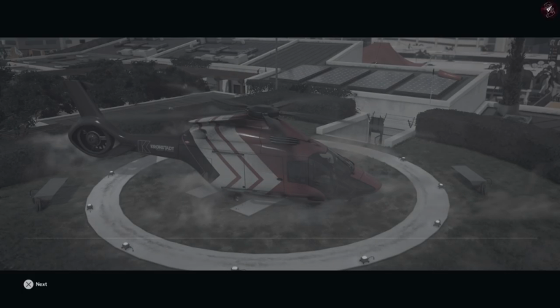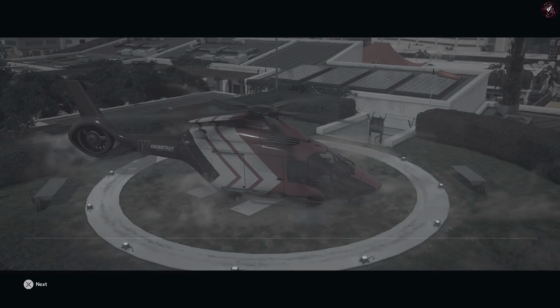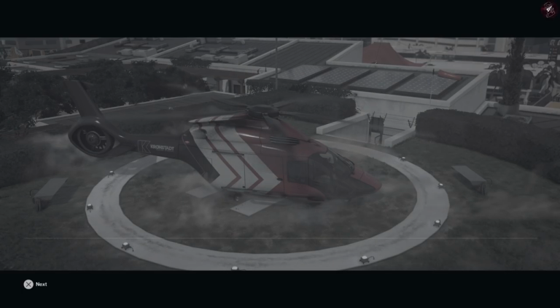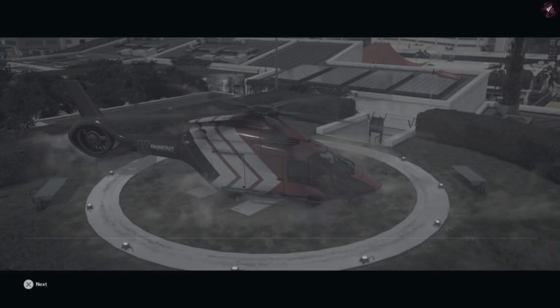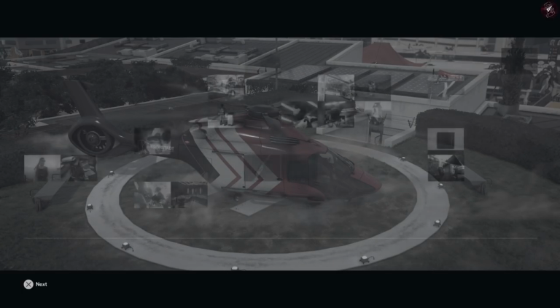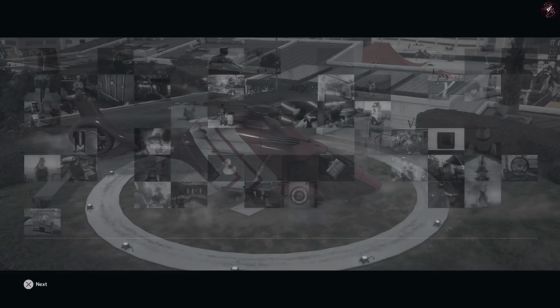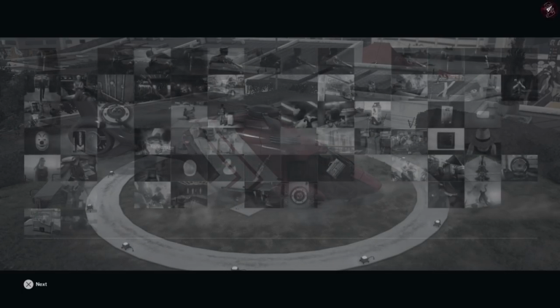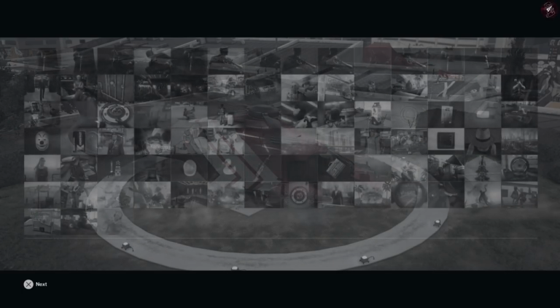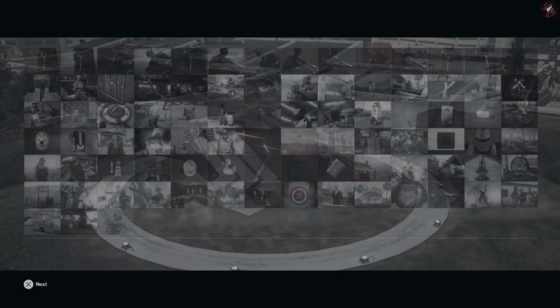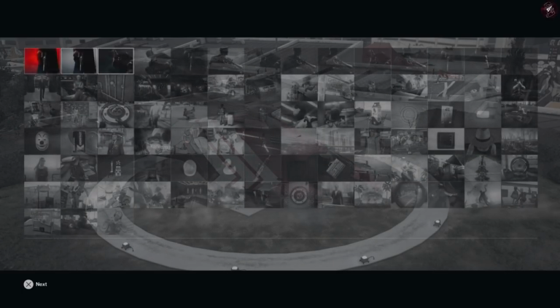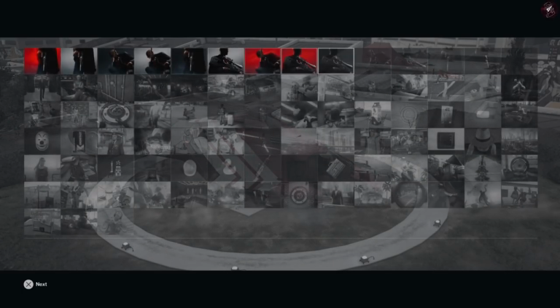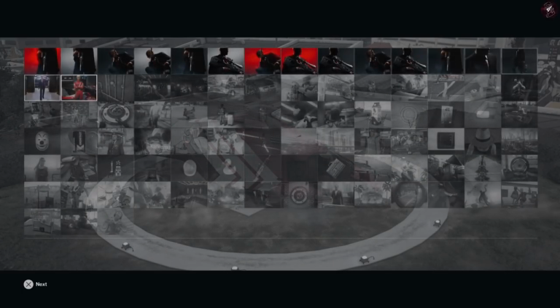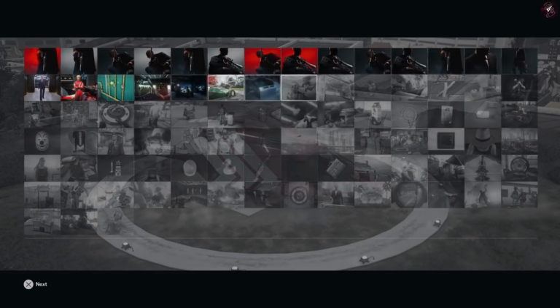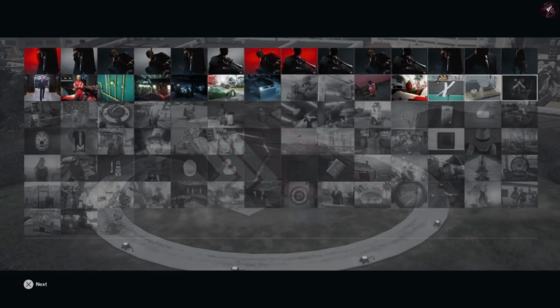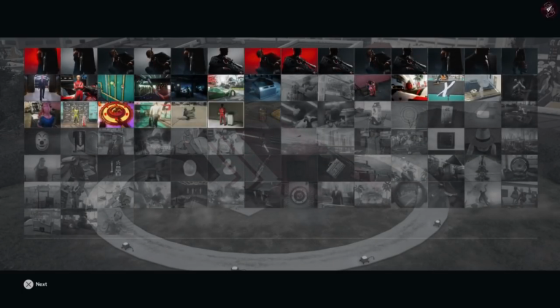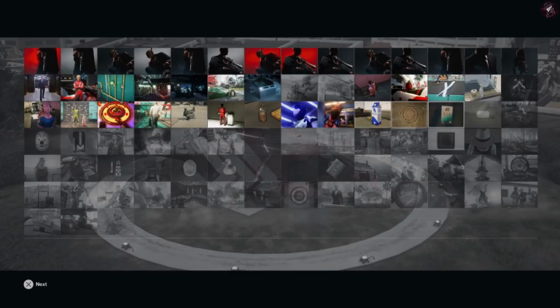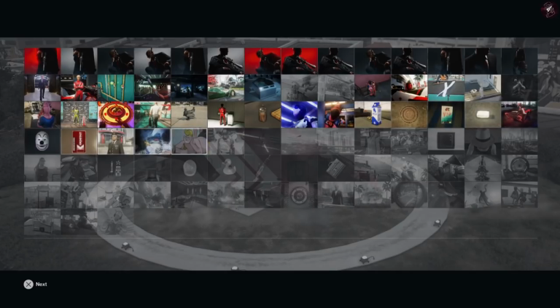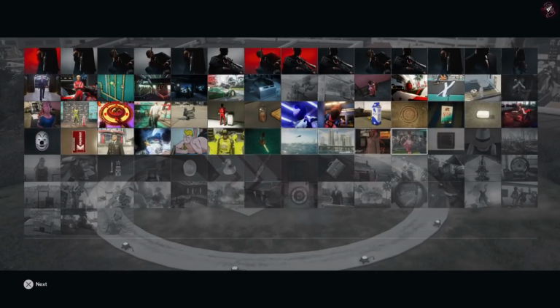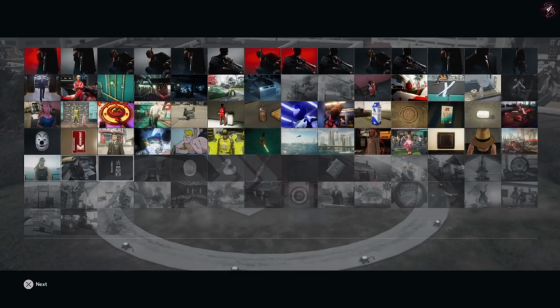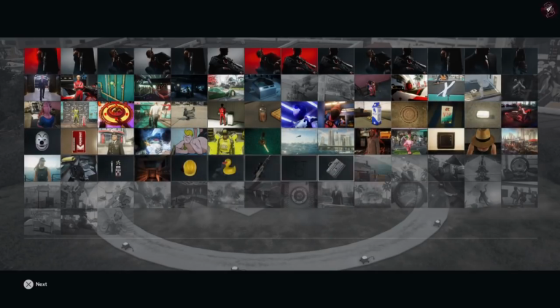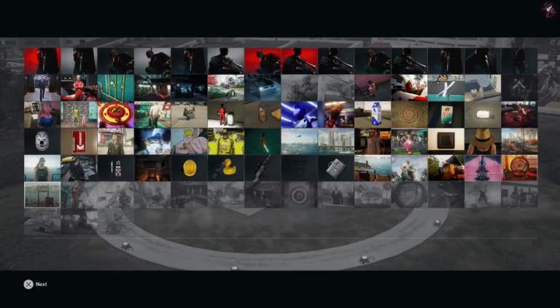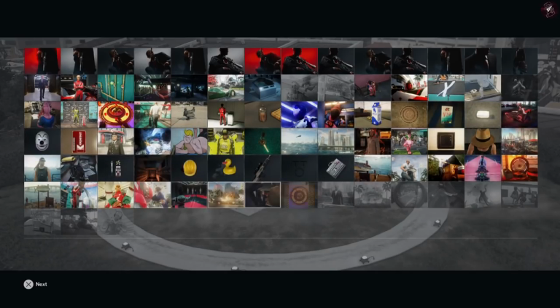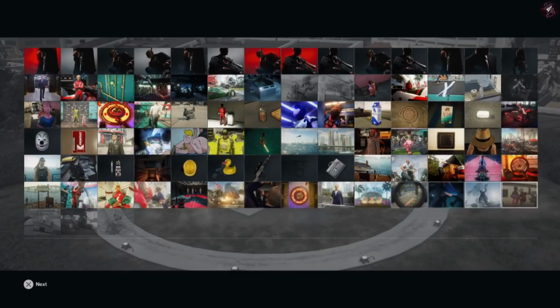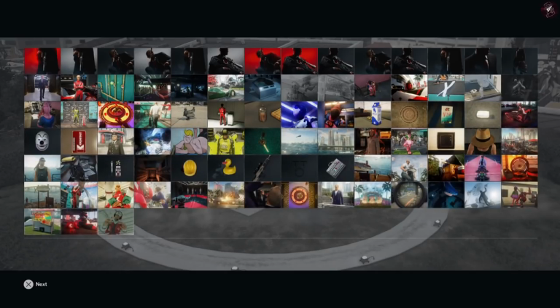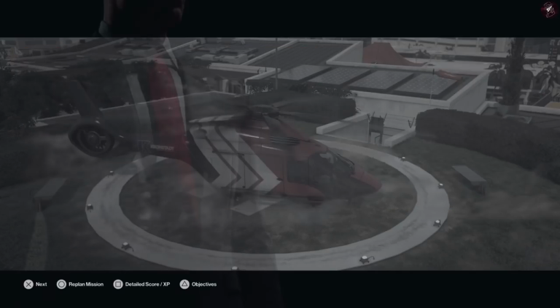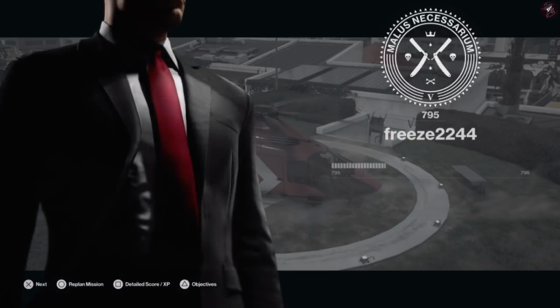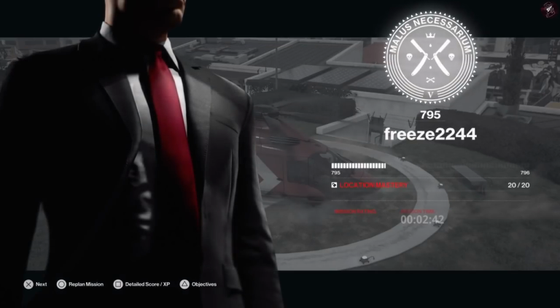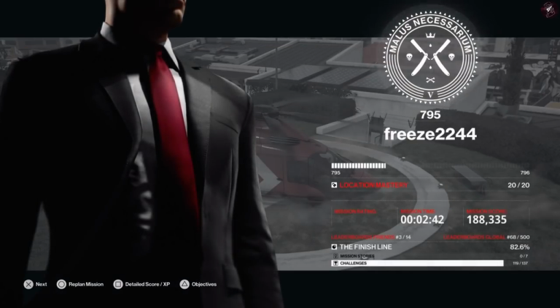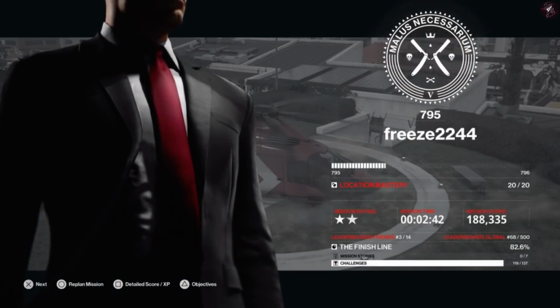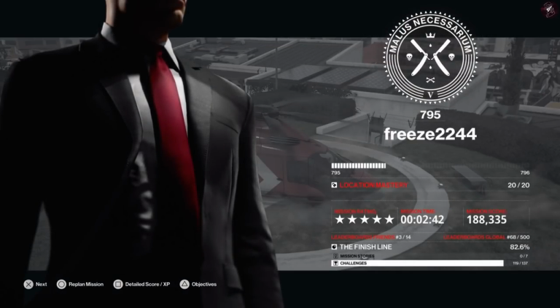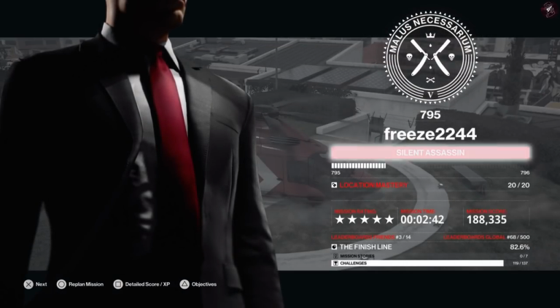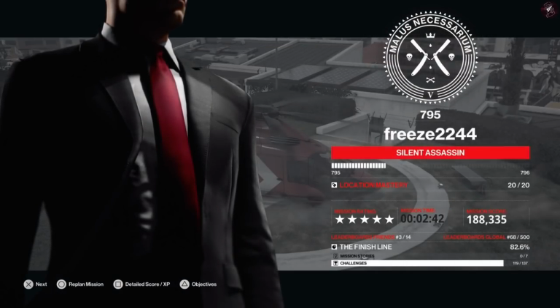Miami is a really simple Silent Assassin Suit Only — one of the easiest in Hitman 2, I think.